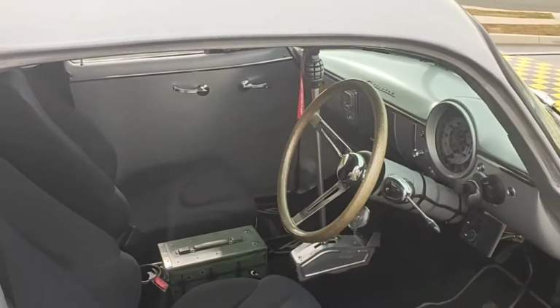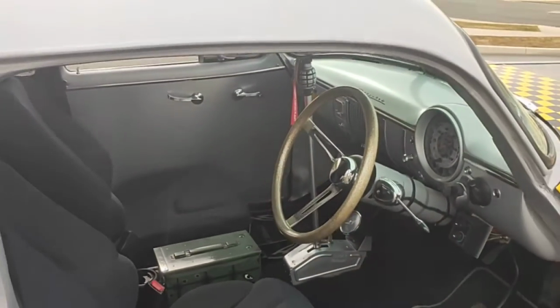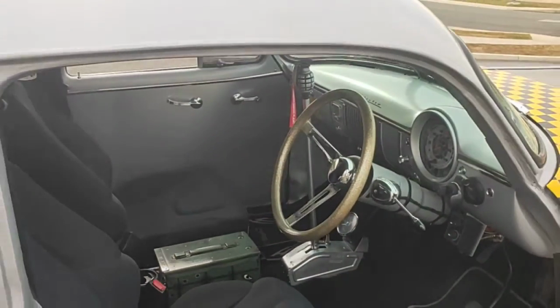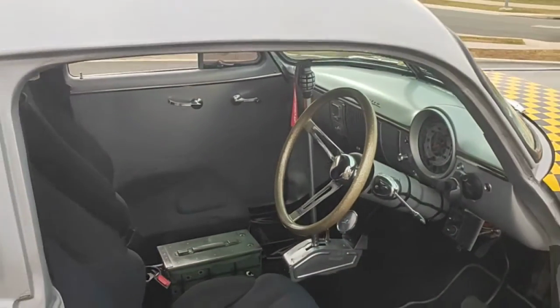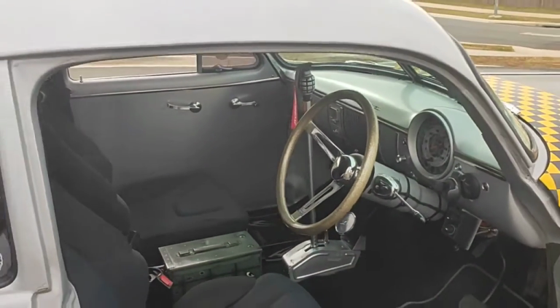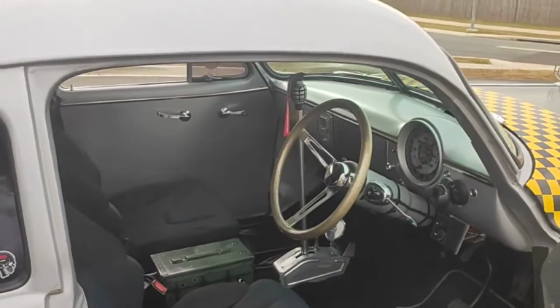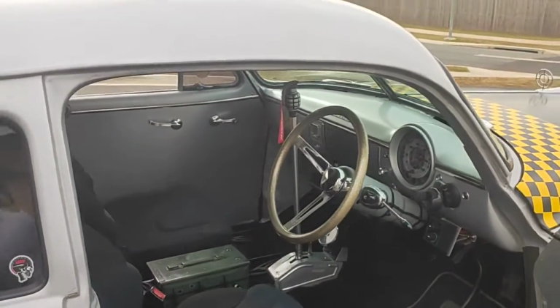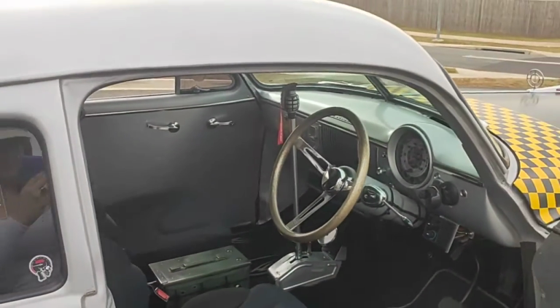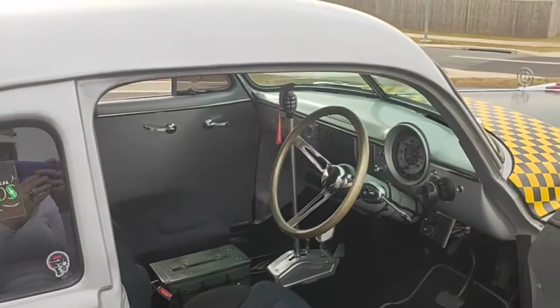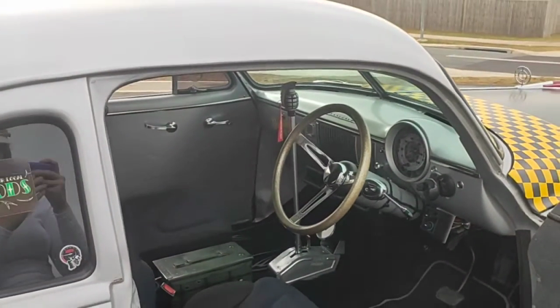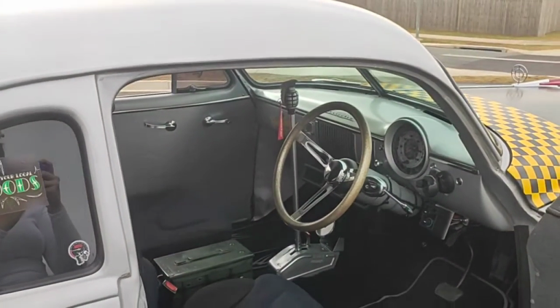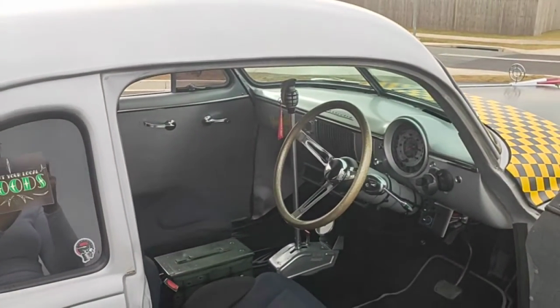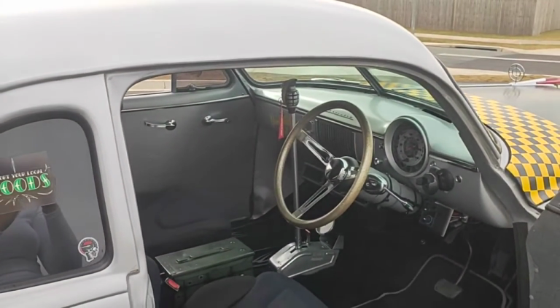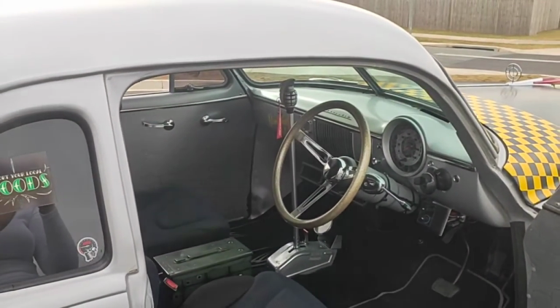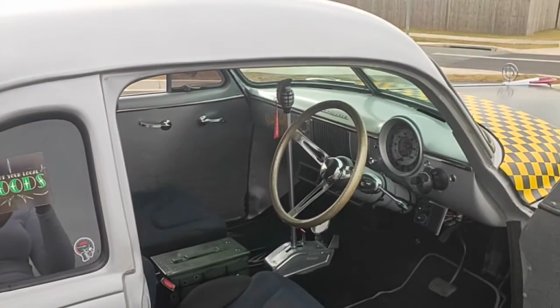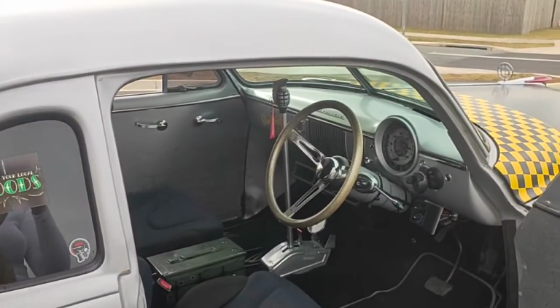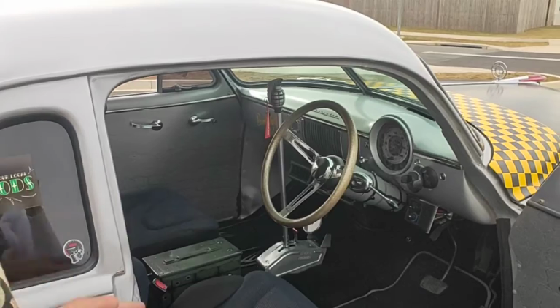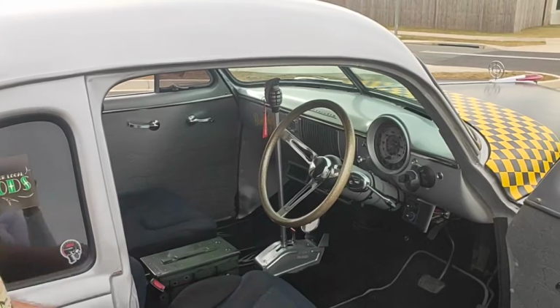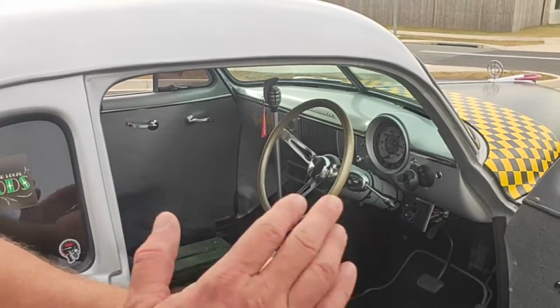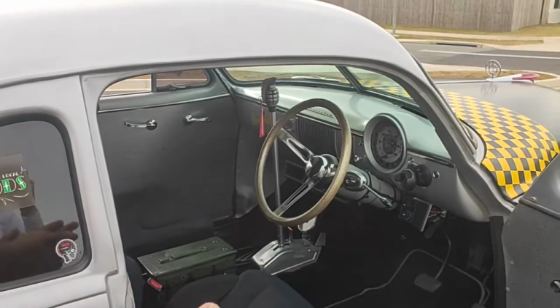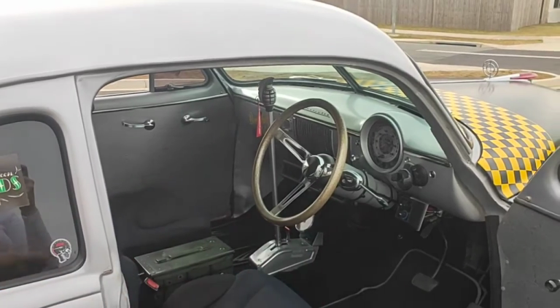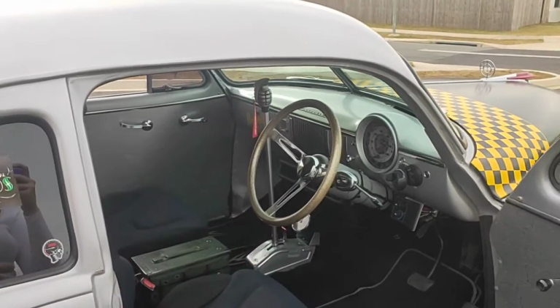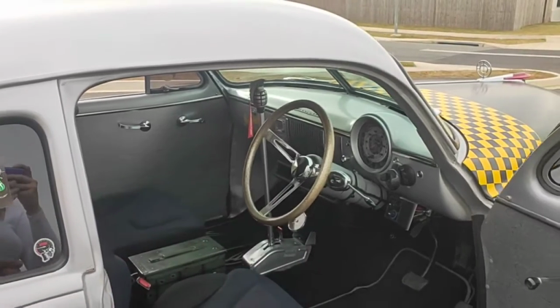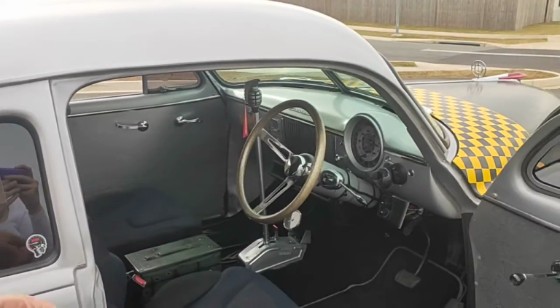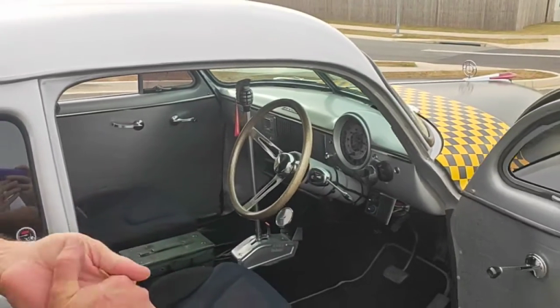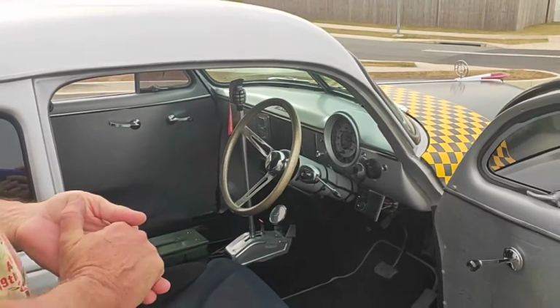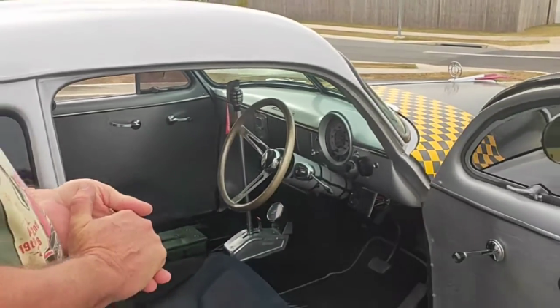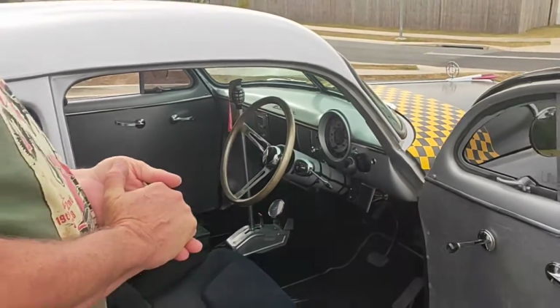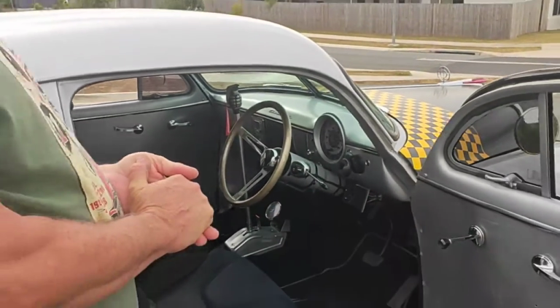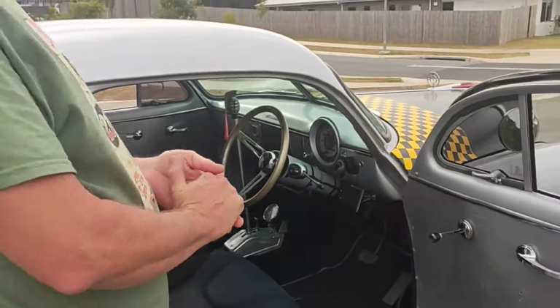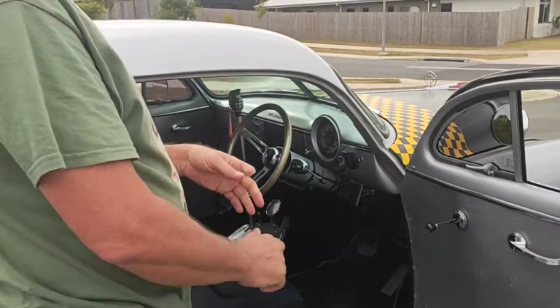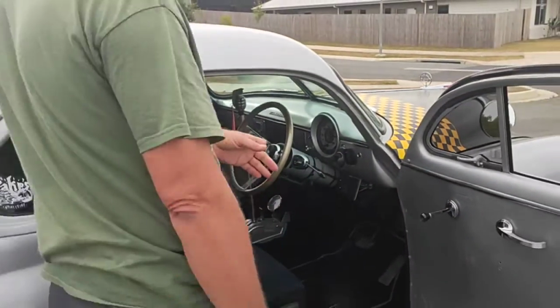Of course the airbrushed ammo box goes with the theme, and there's a hand grenade shifter. I'll start it up now so we can hear what it sounds like.